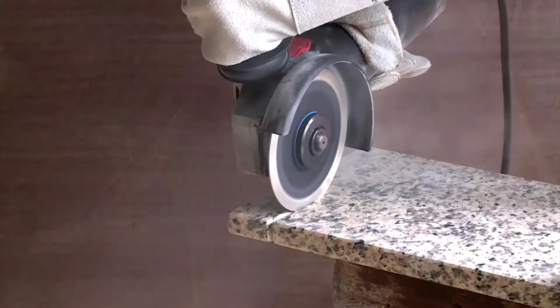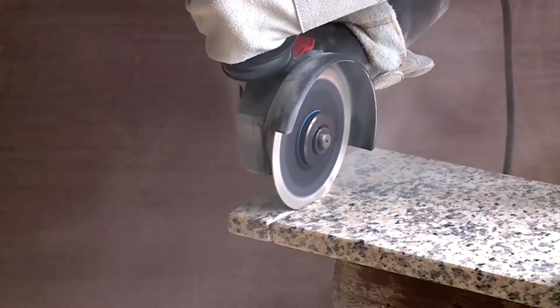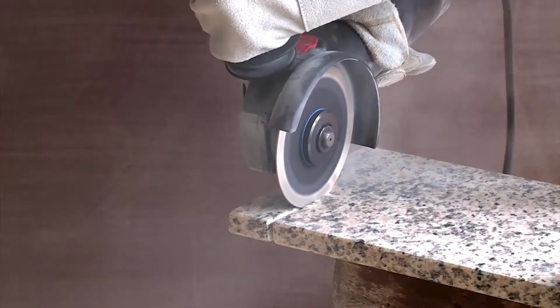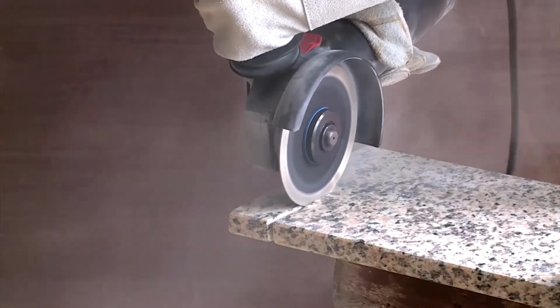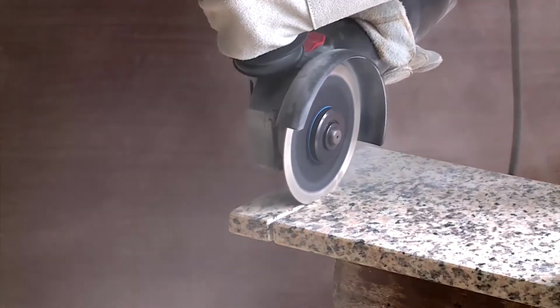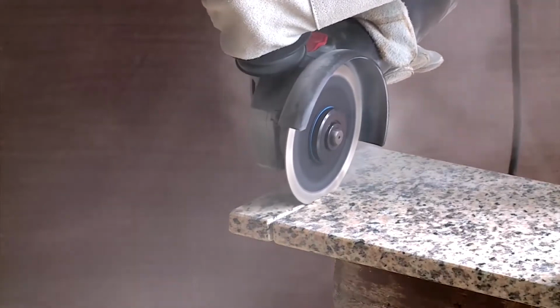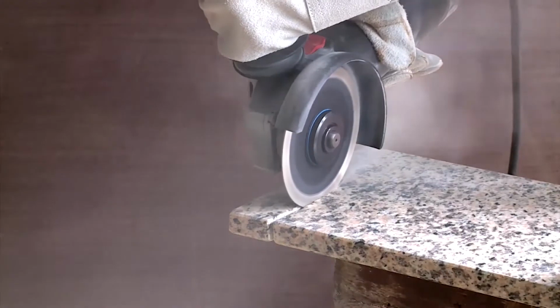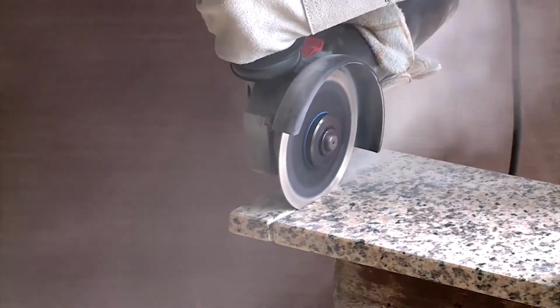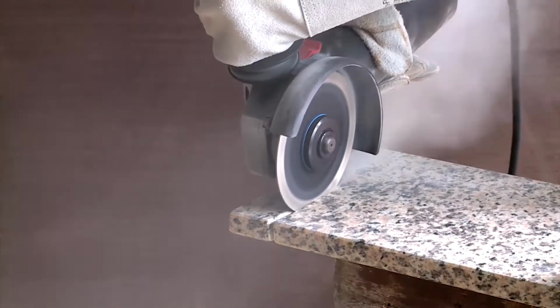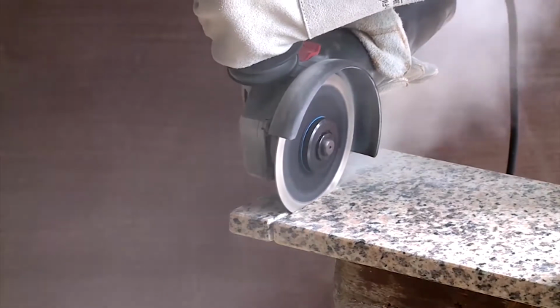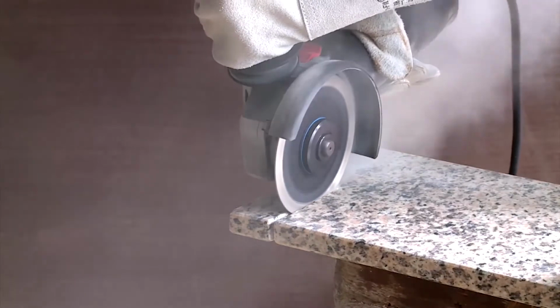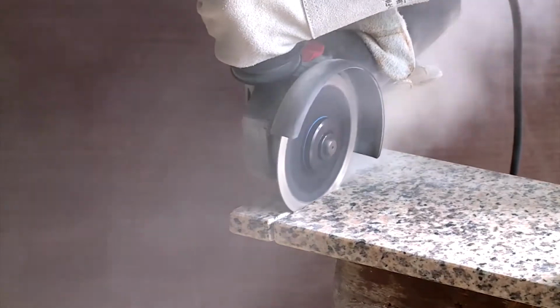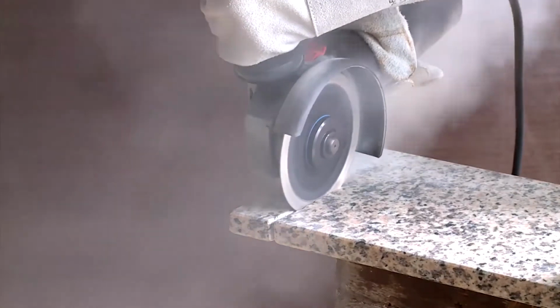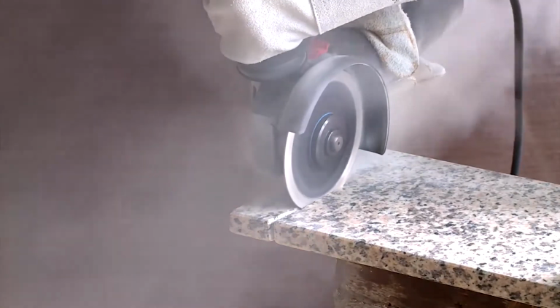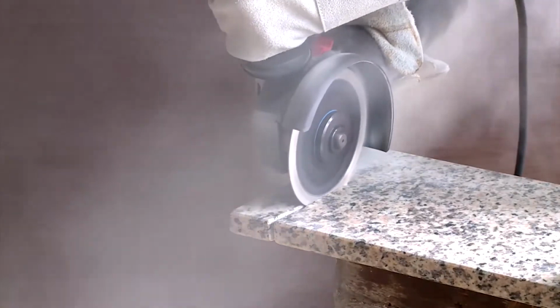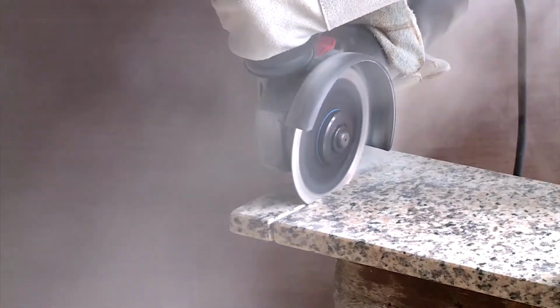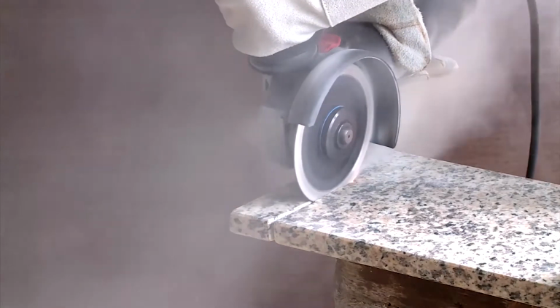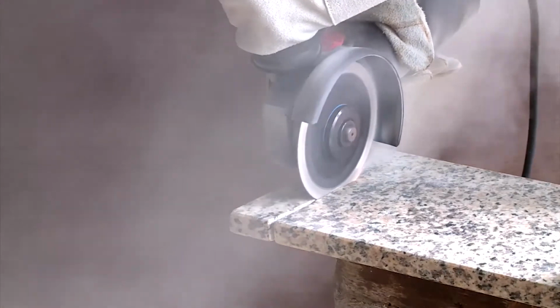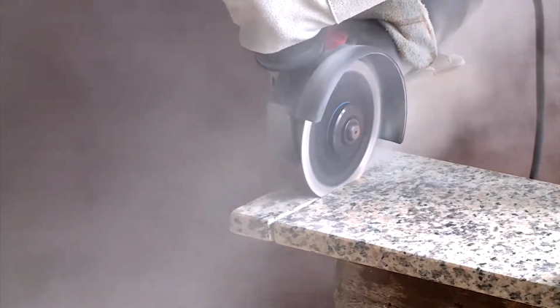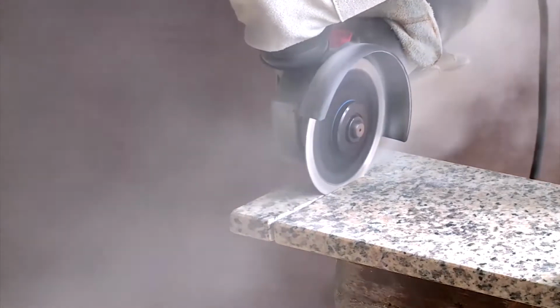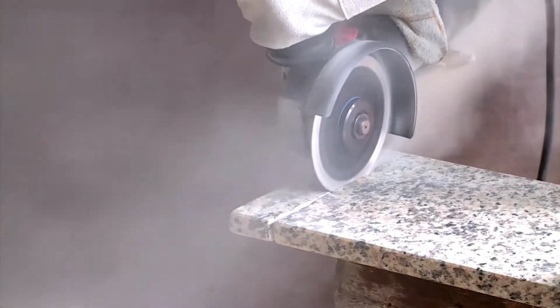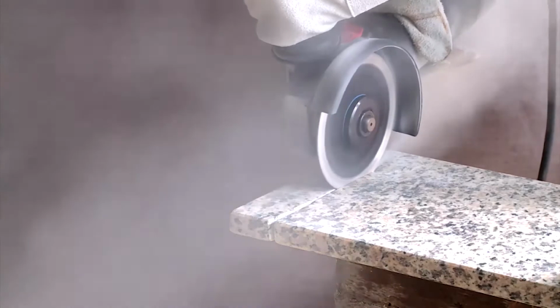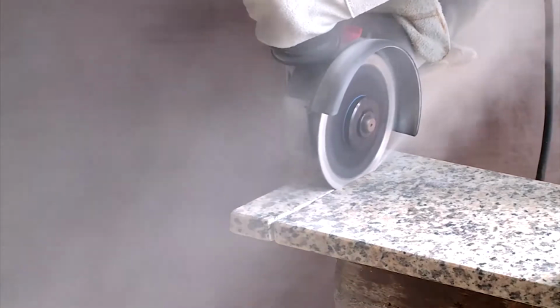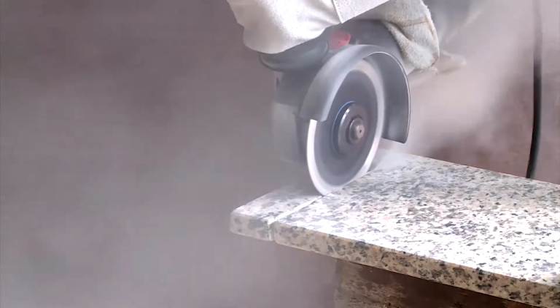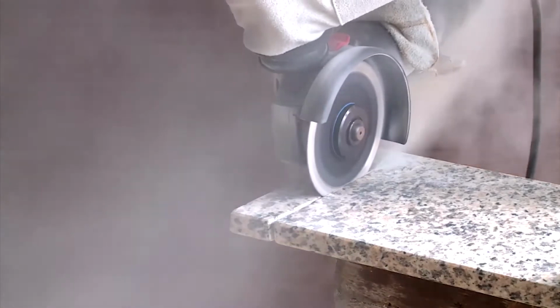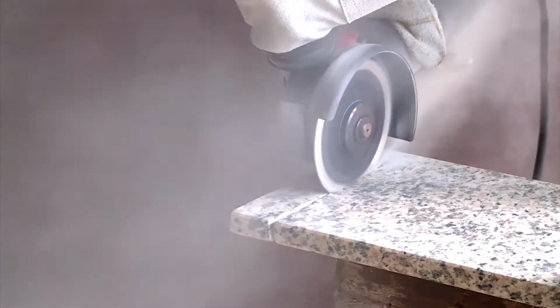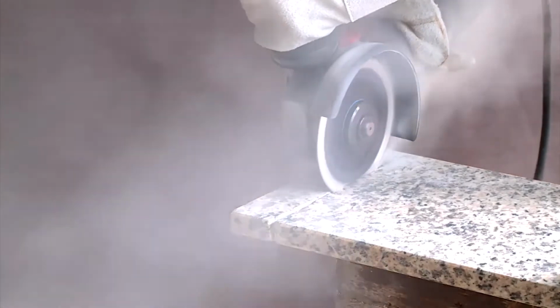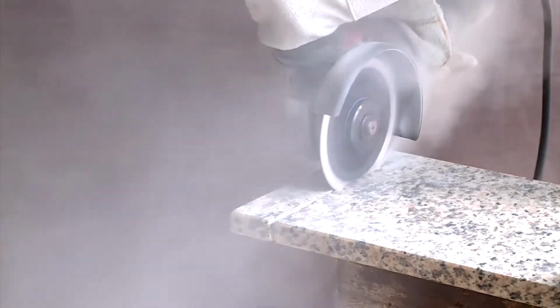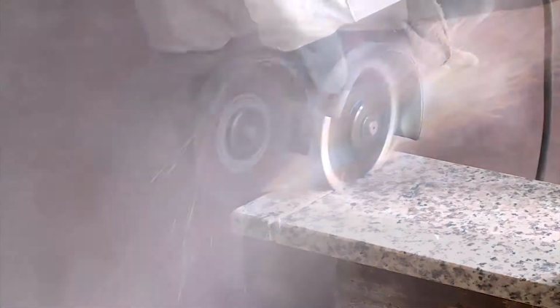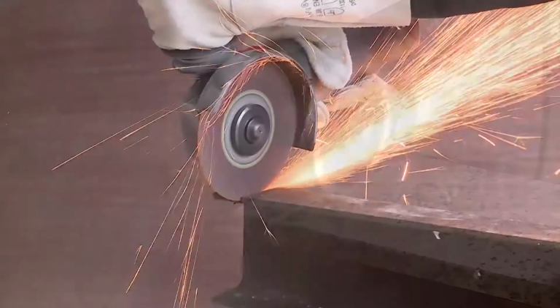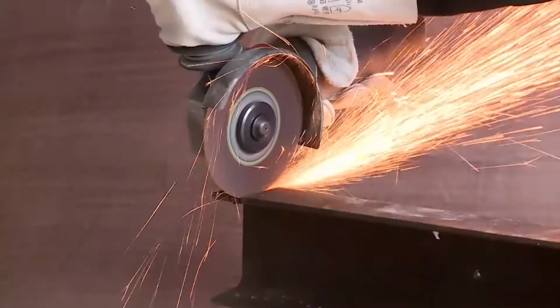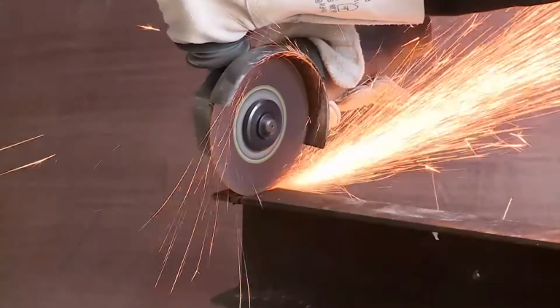The powerful yet handy angle sanders are ideal for sanding, grinding and cutting of stone, tiles and metal.